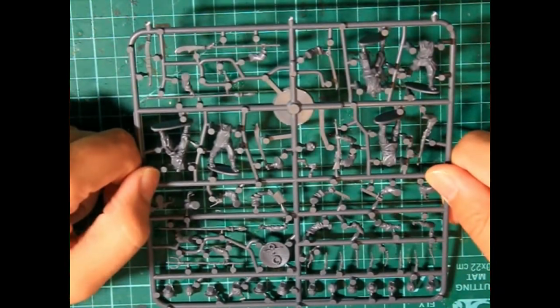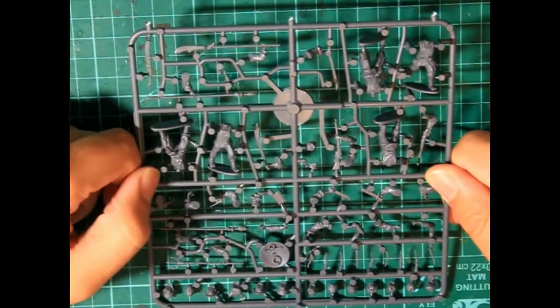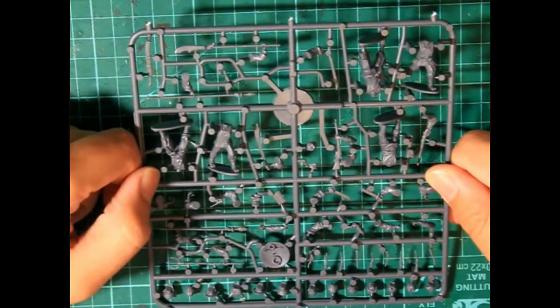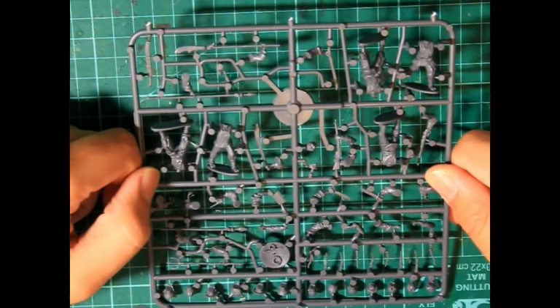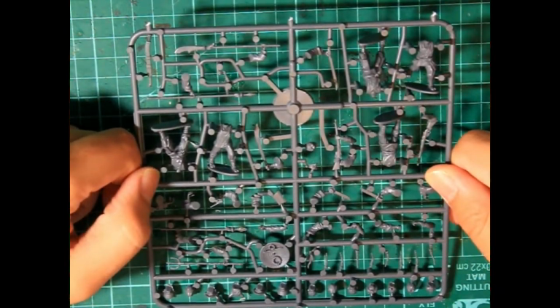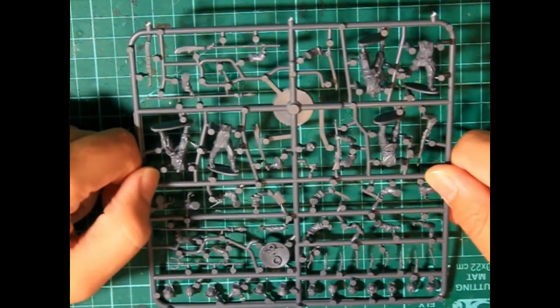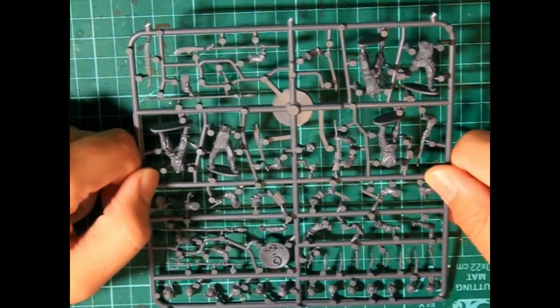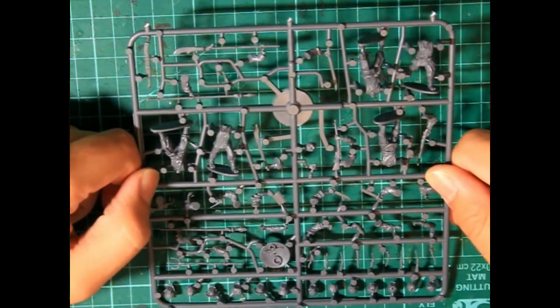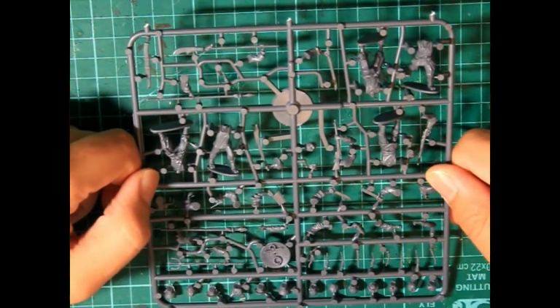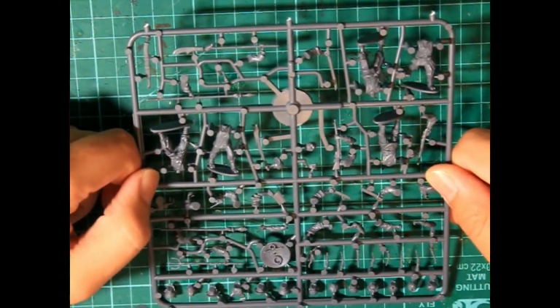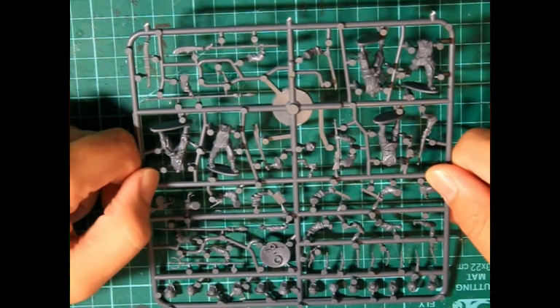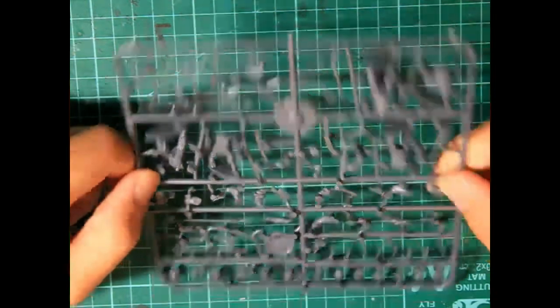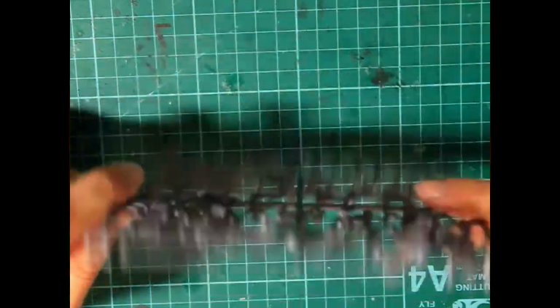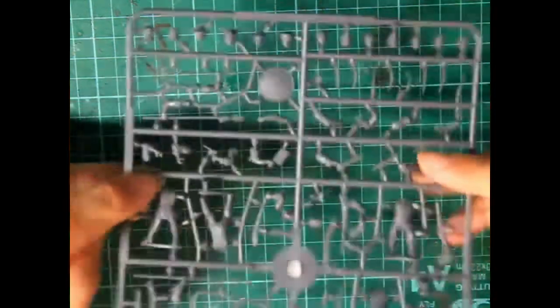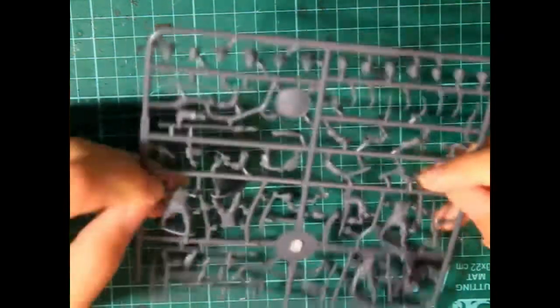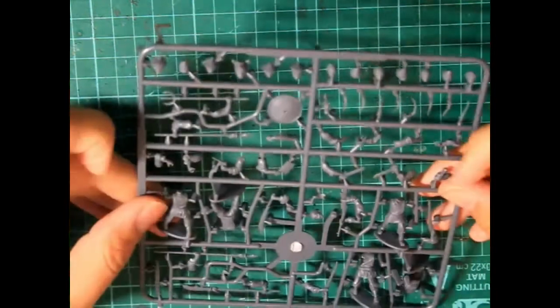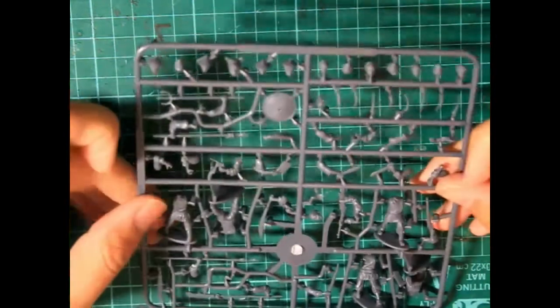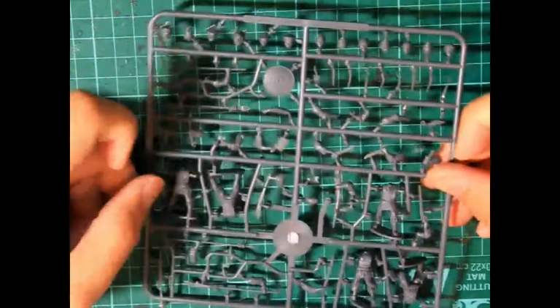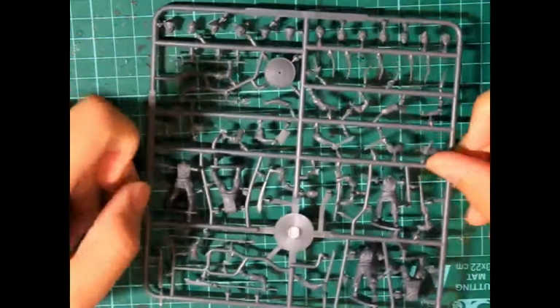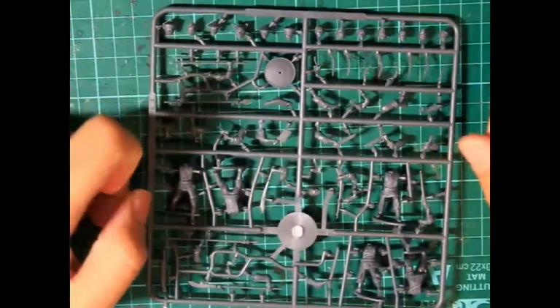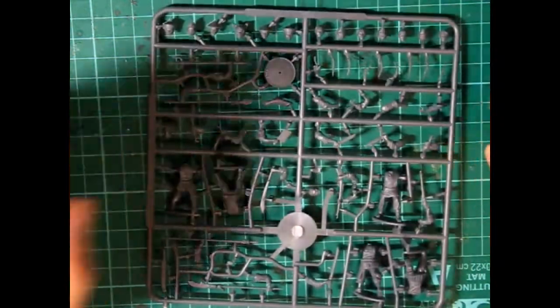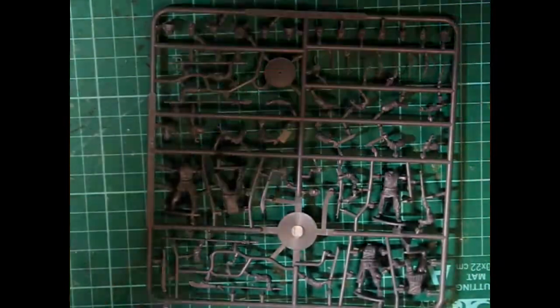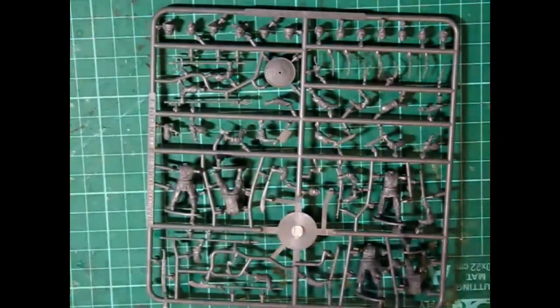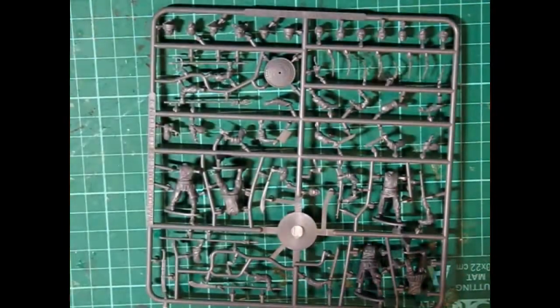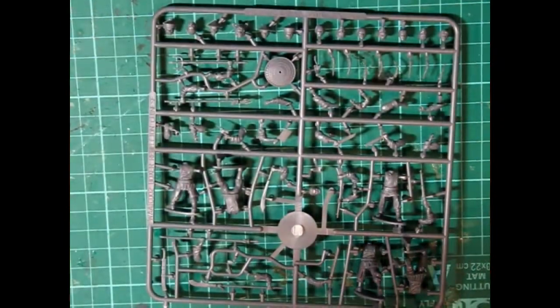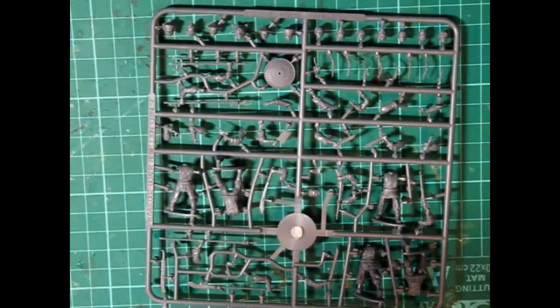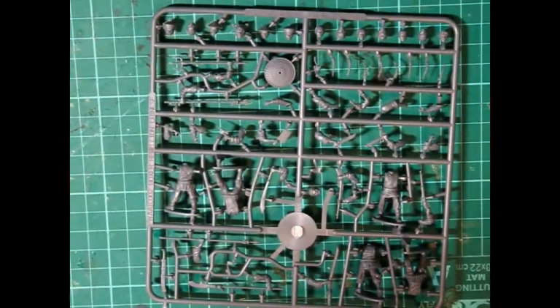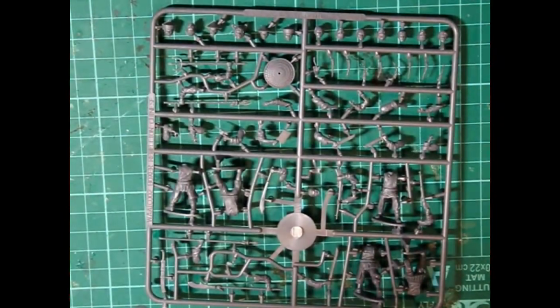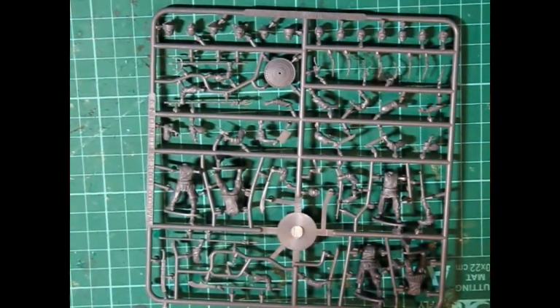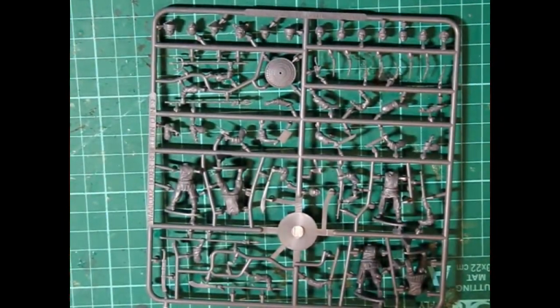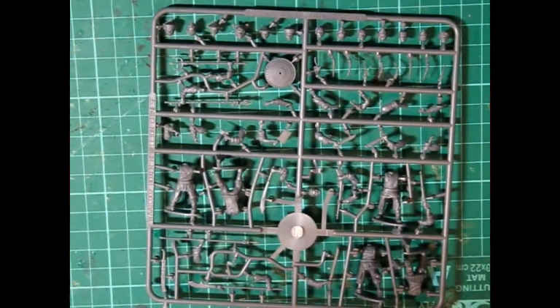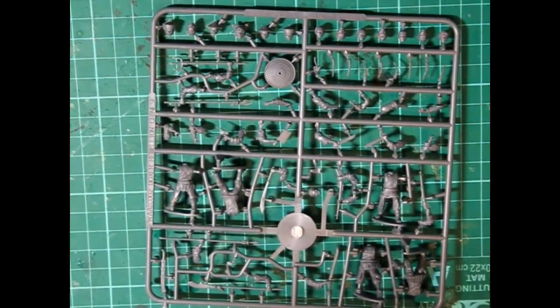There are five bodies per sprue, and I think we're going to have to look at those in more detail to talk about what I really like about this set.